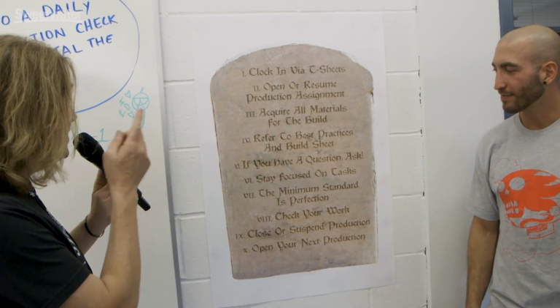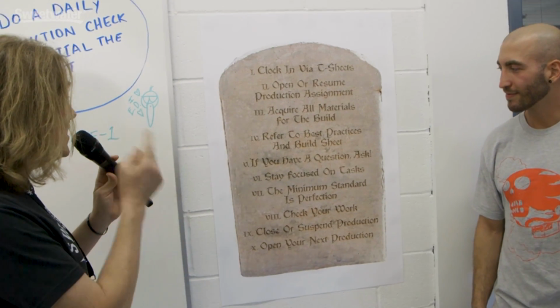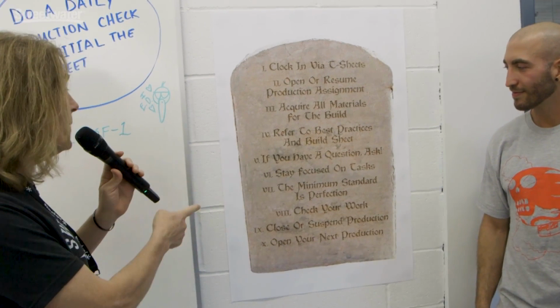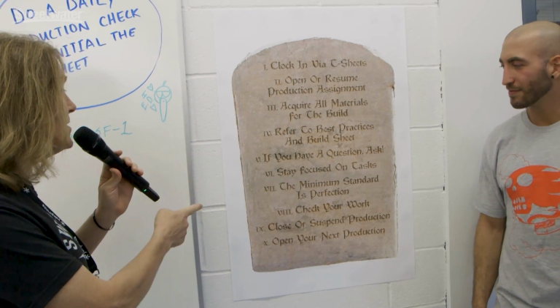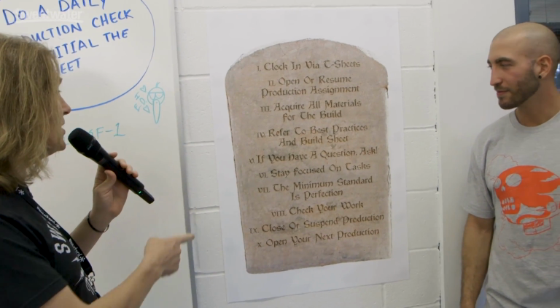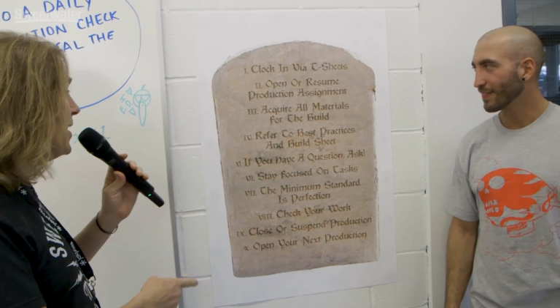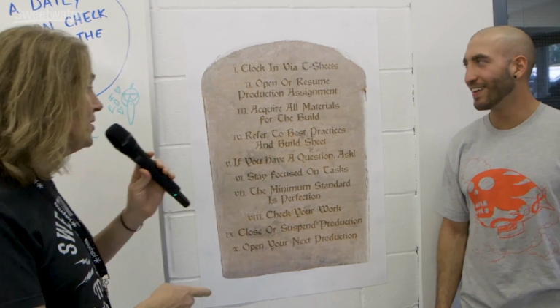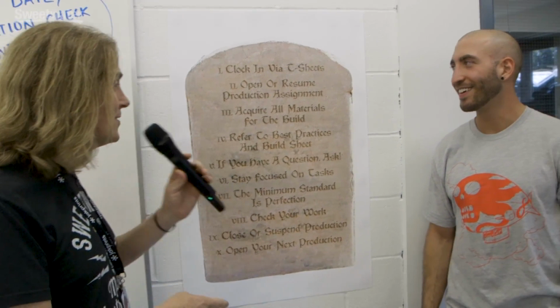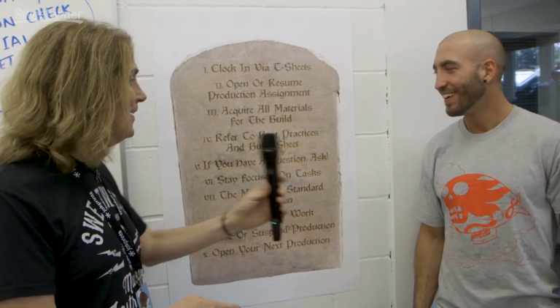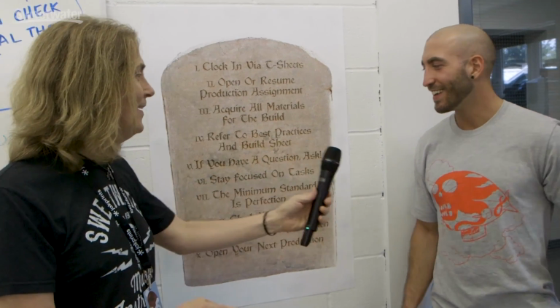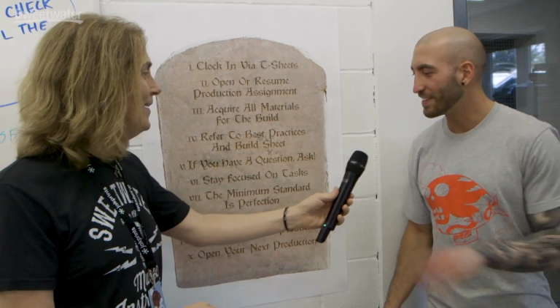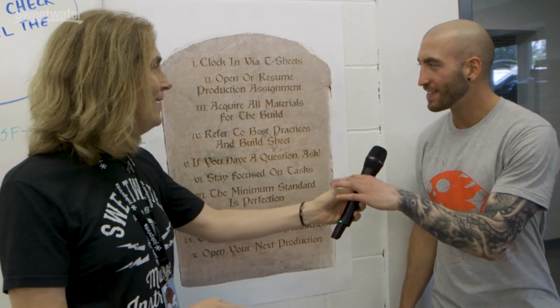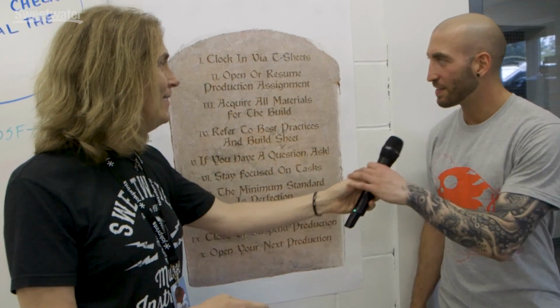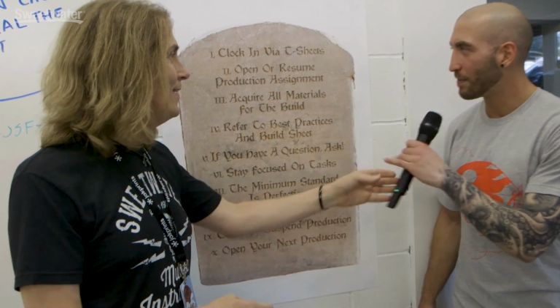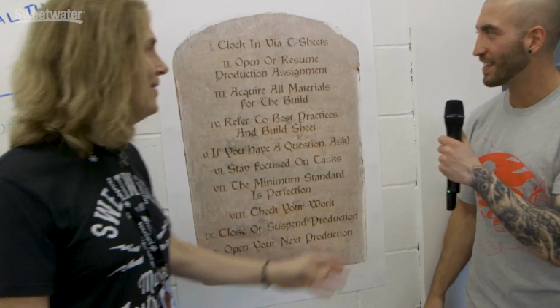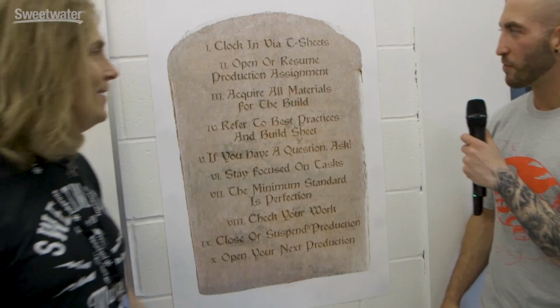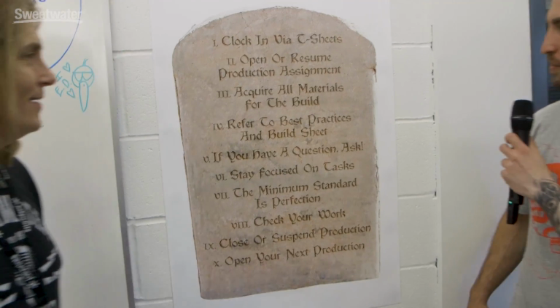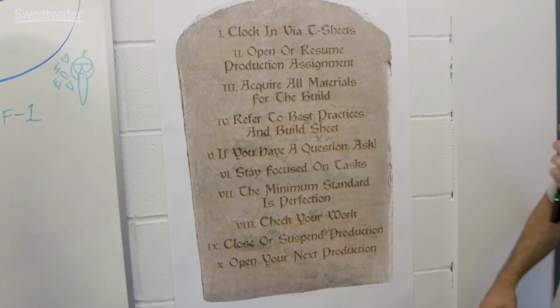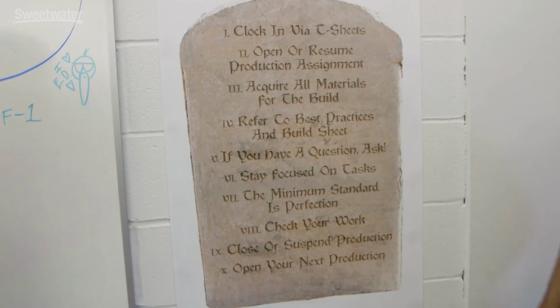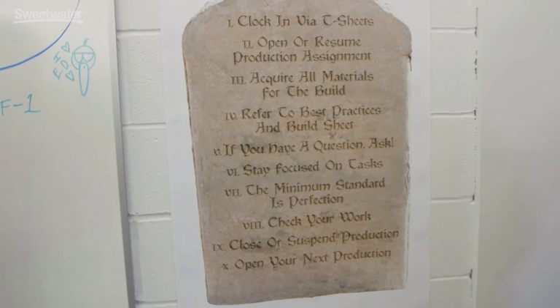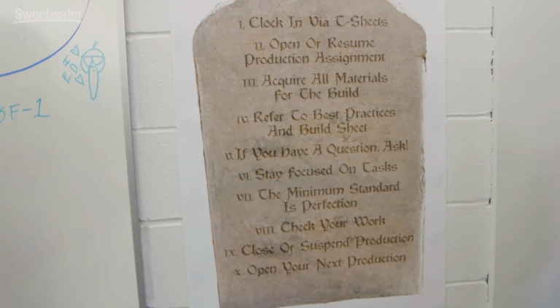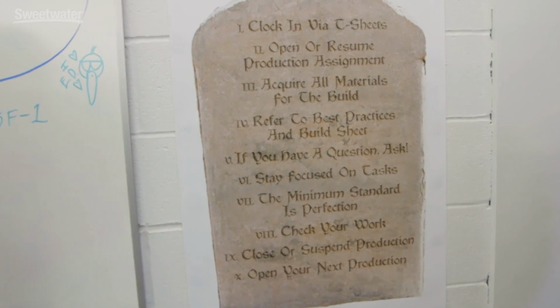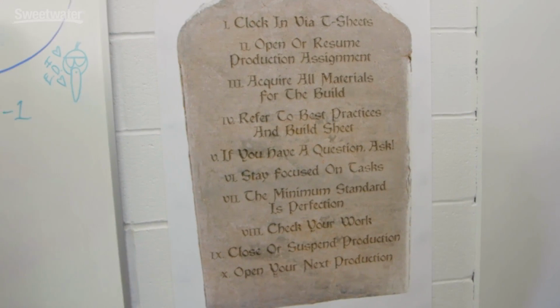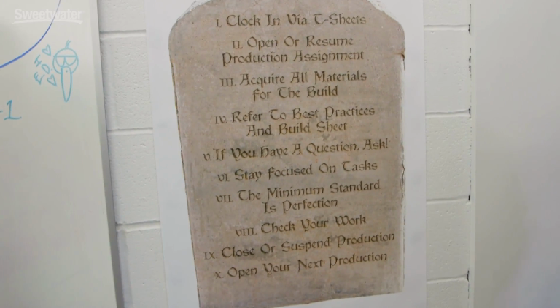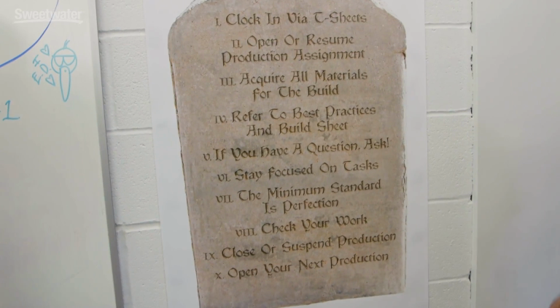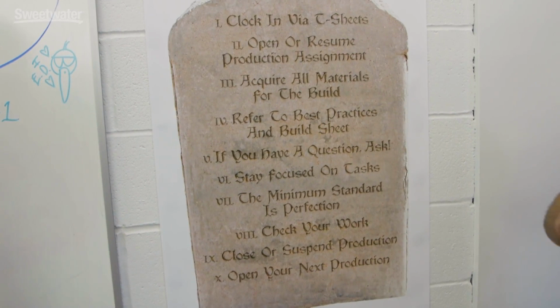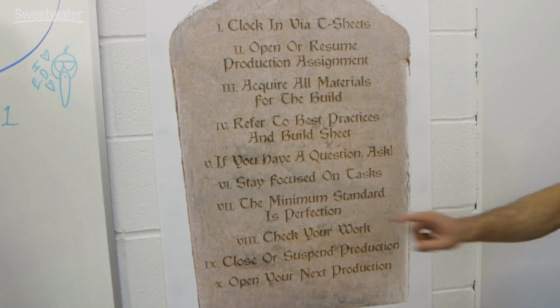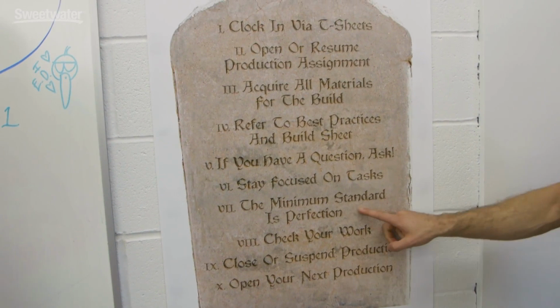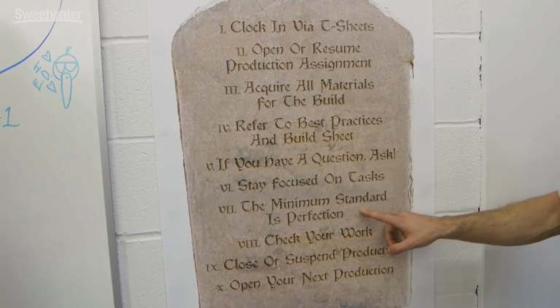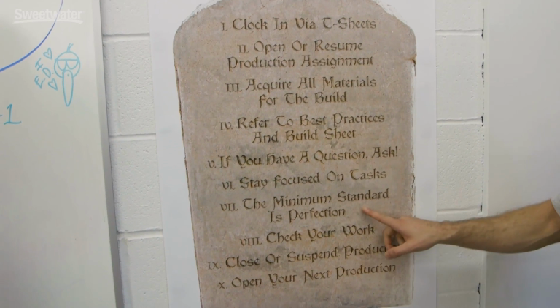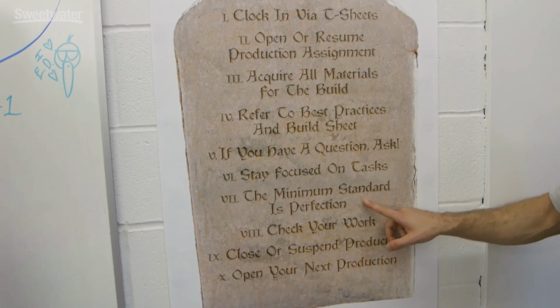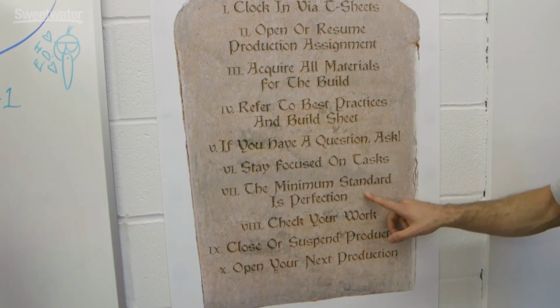The Company Ten Commandments — these are the Ten Commandments that everyone must follow to bring our pedals into the world. Don't forget number seven.